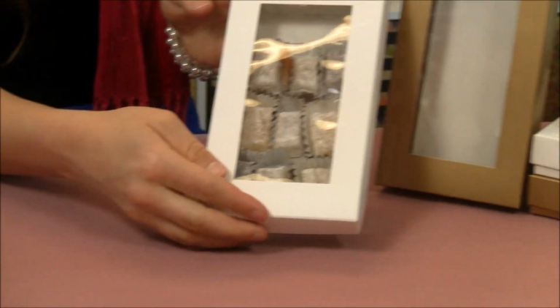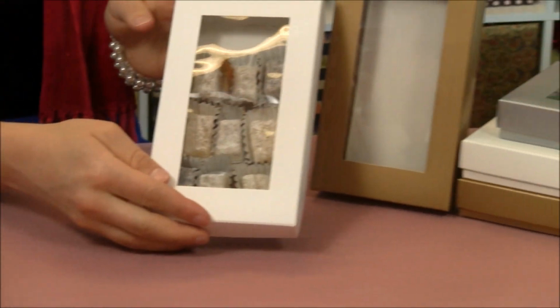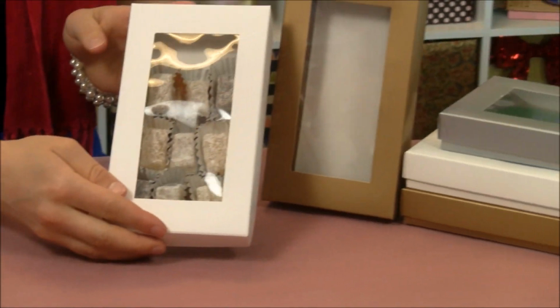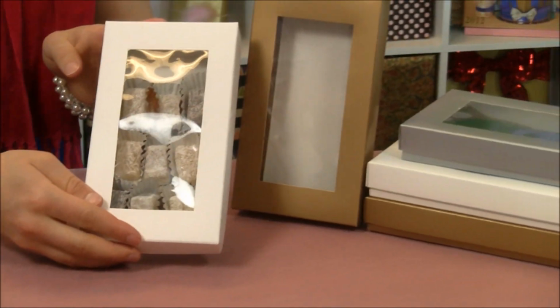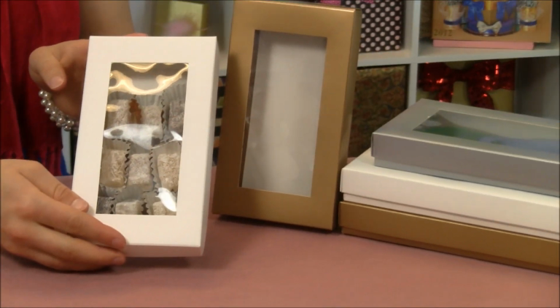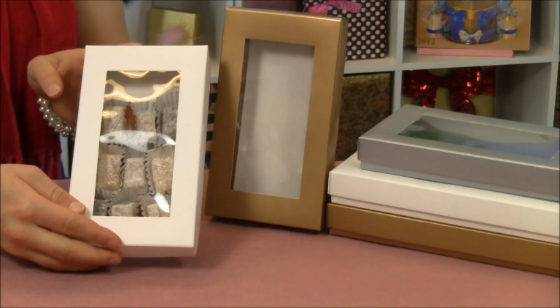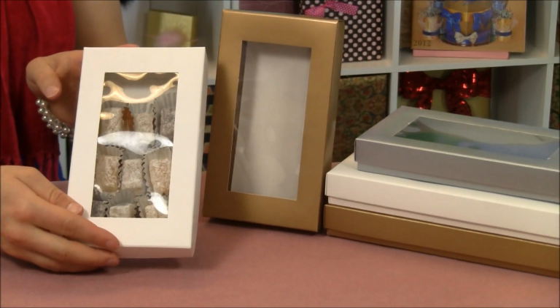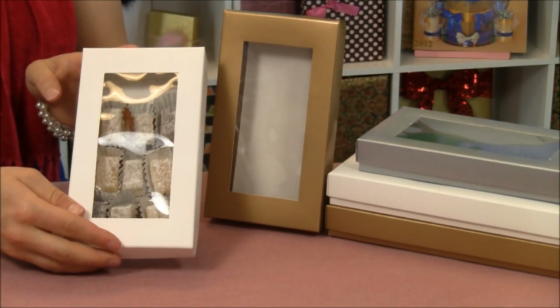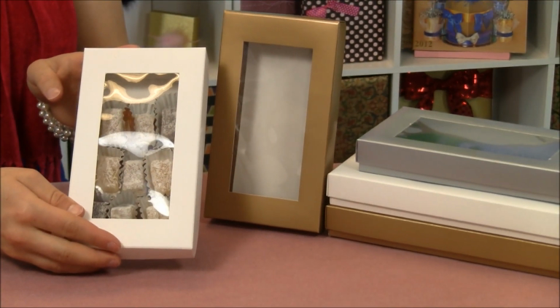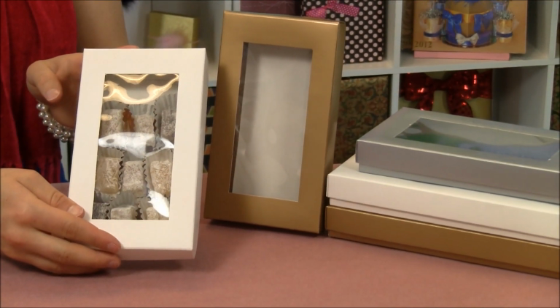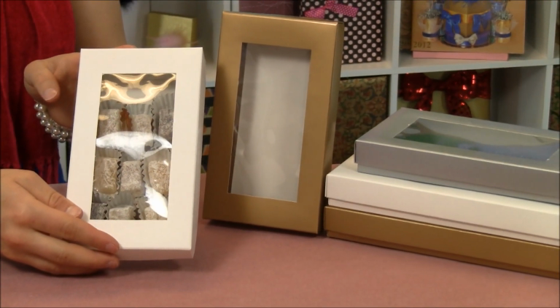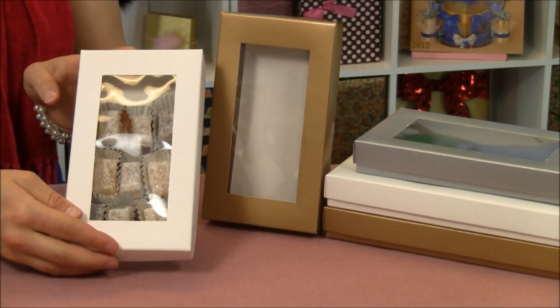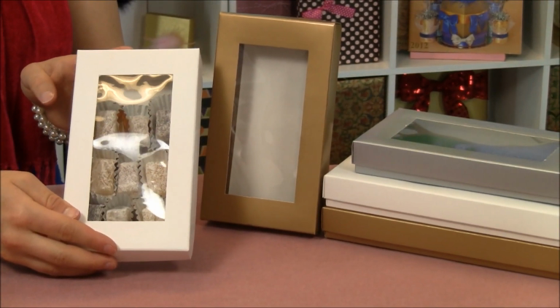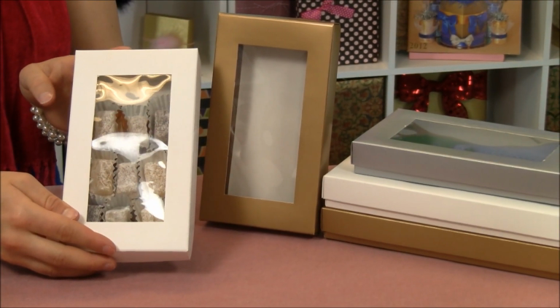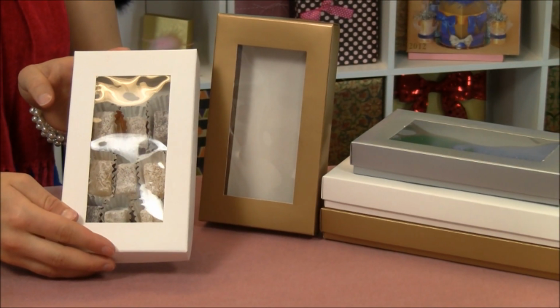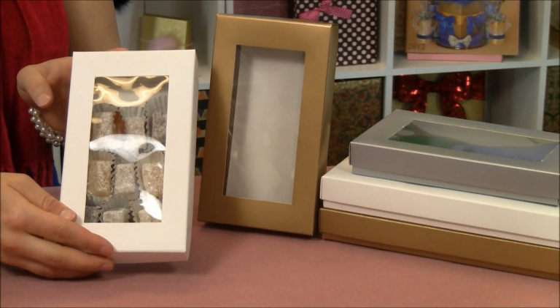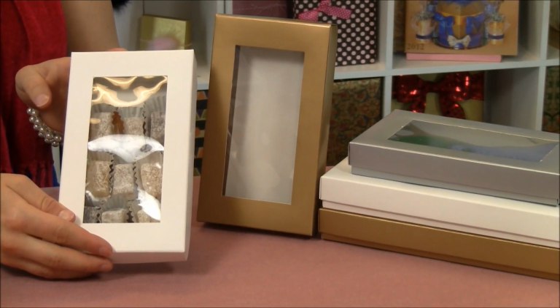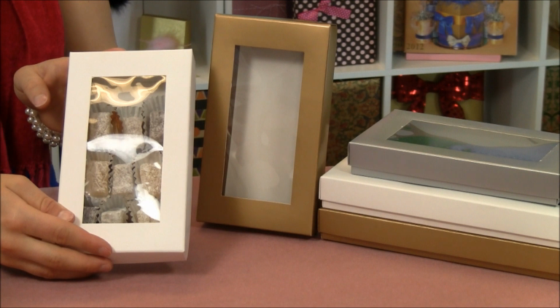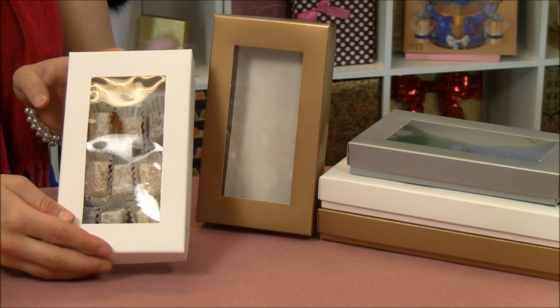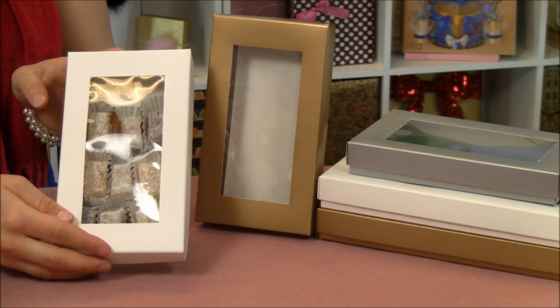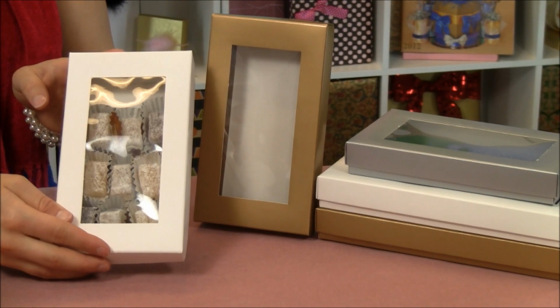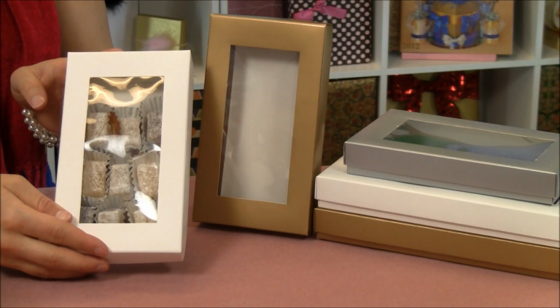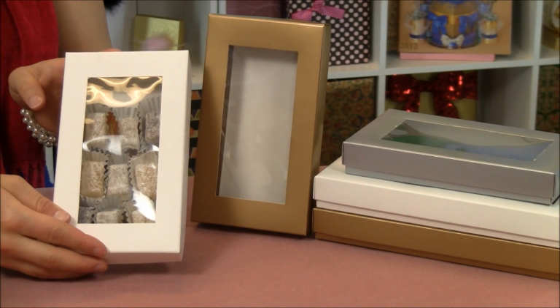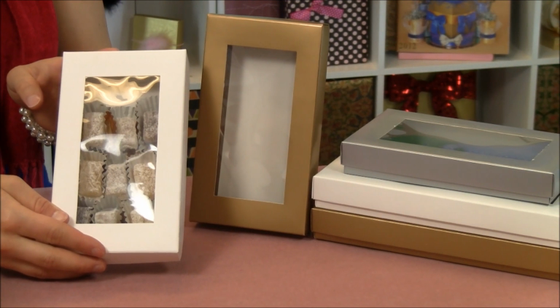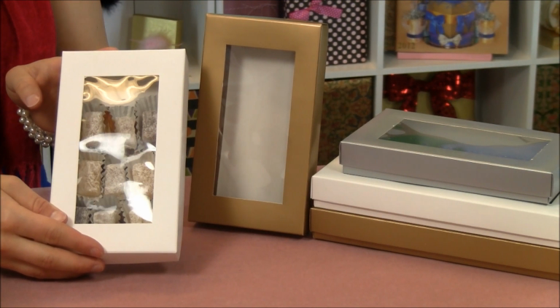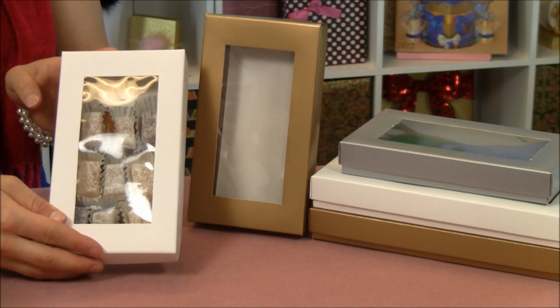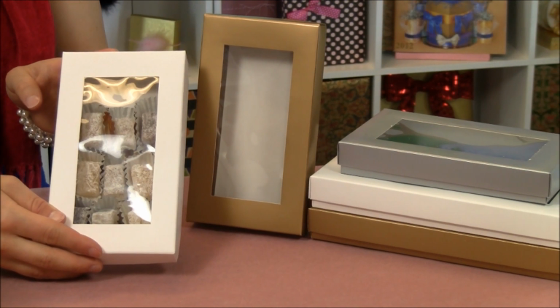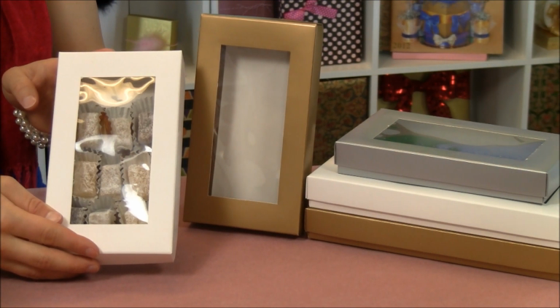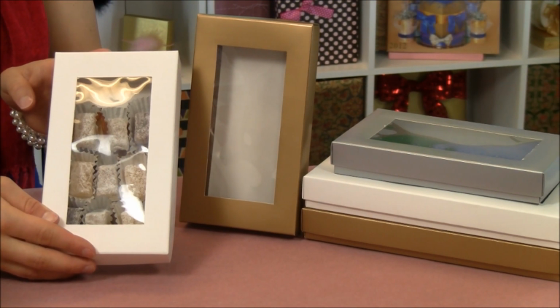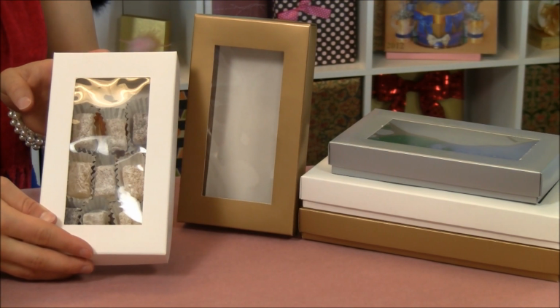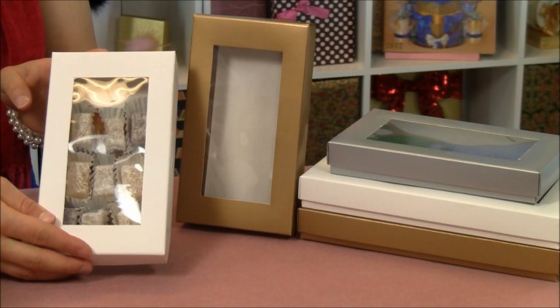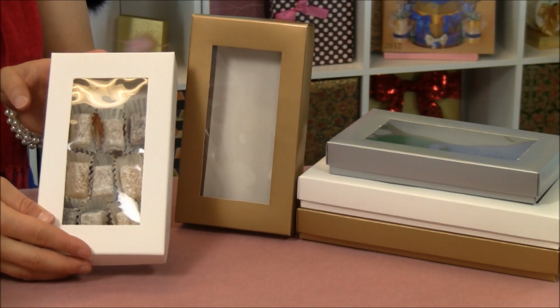Remember, you can find our beautiful two-piece square window candy boxes at PaperMart.com. Grab yours today. Thanks for watching.